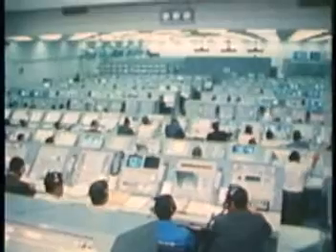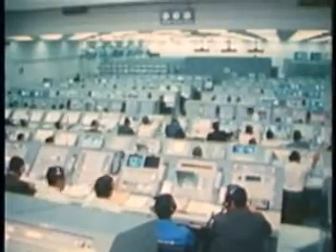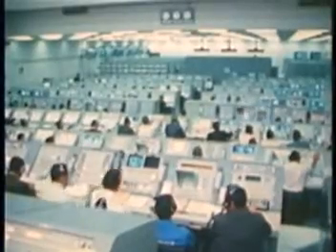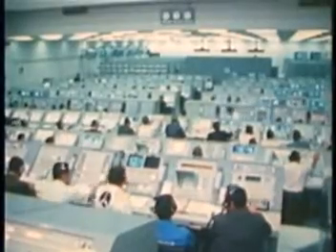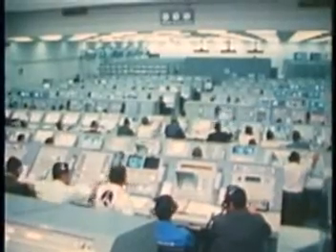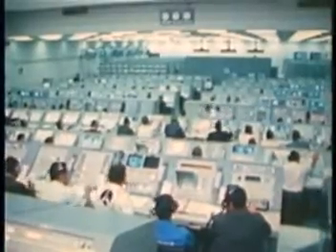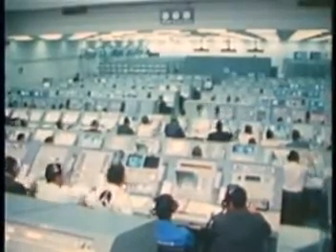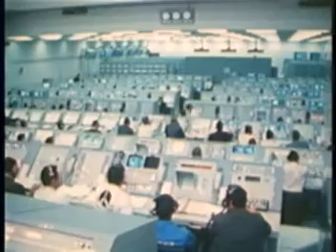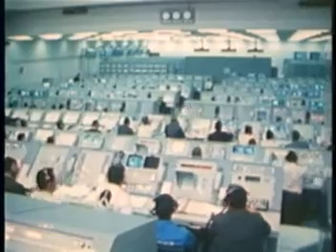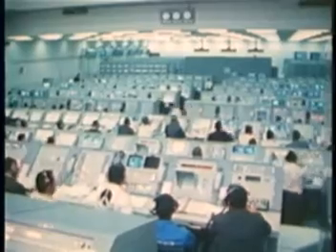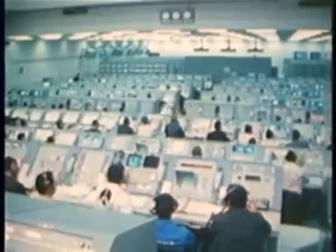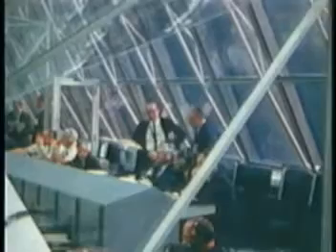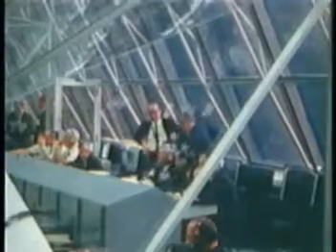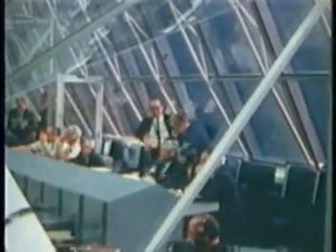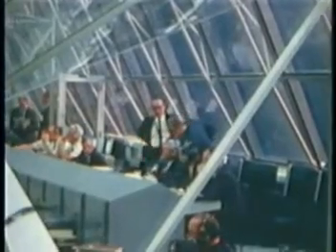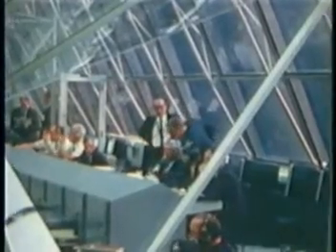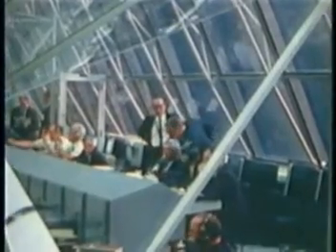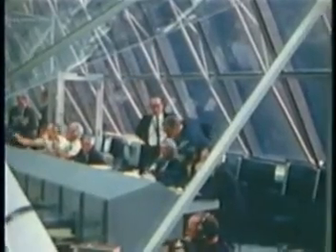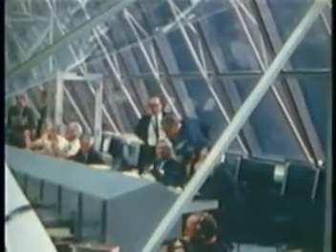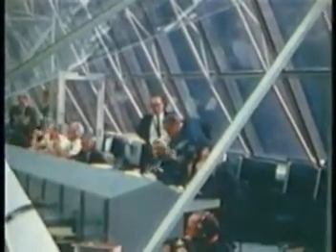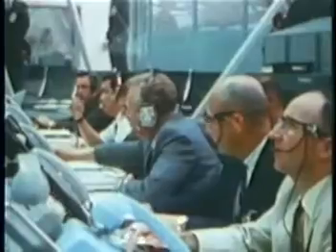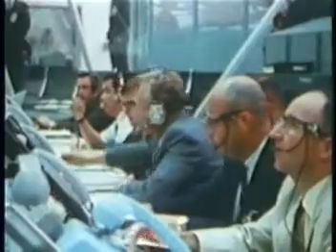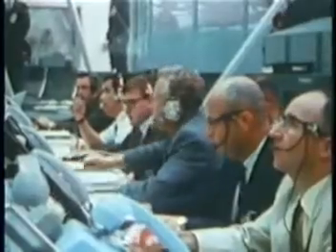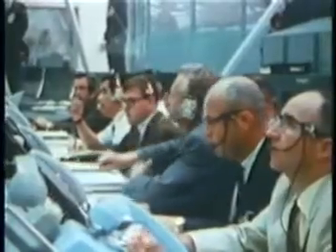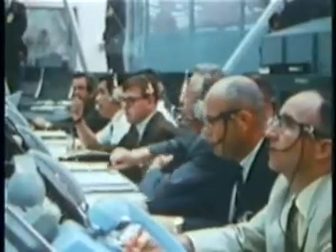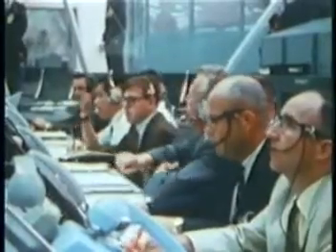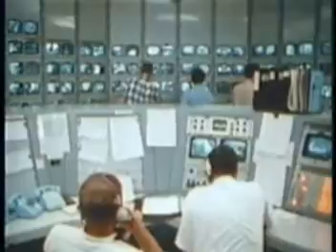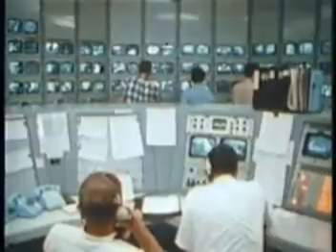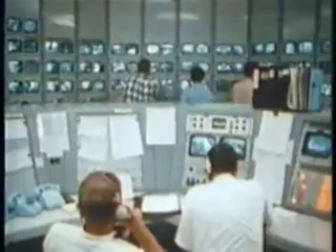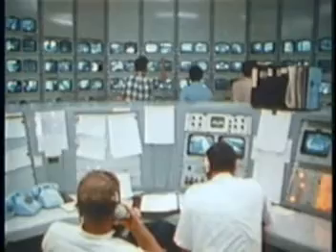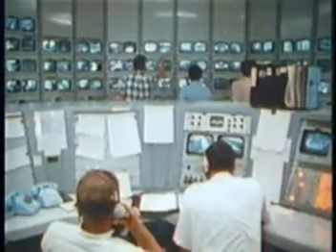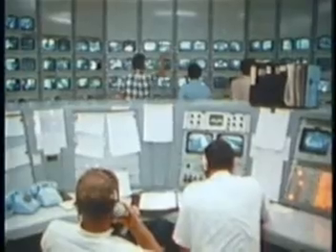The countdown for the launch of Apollo 9 was underway. Each piece checked out before launch.